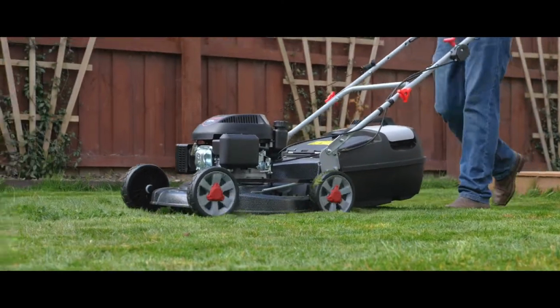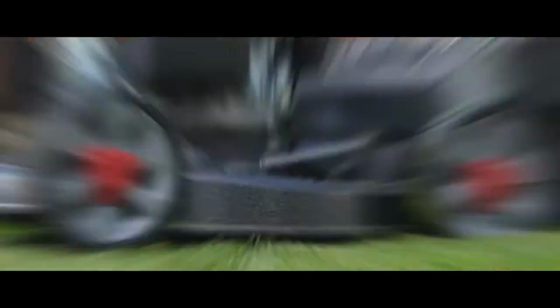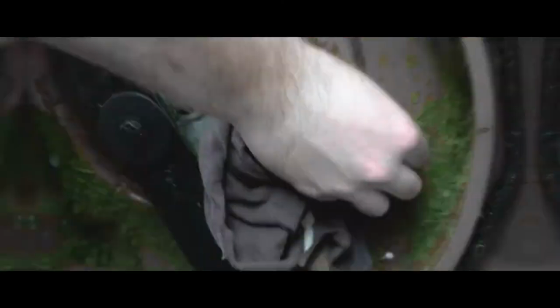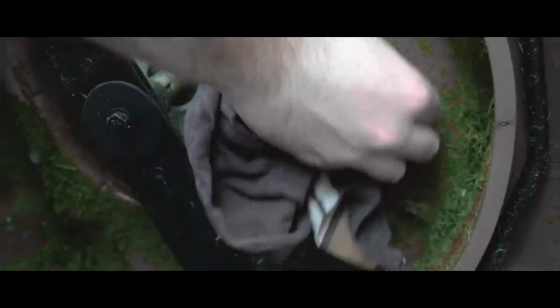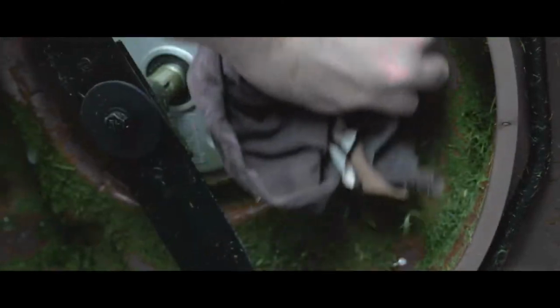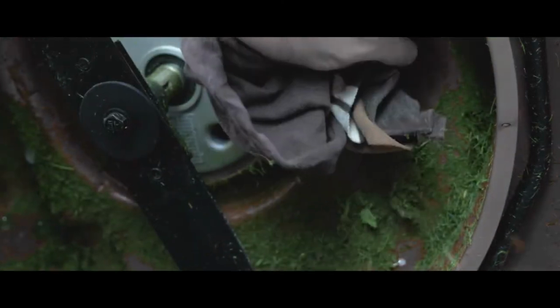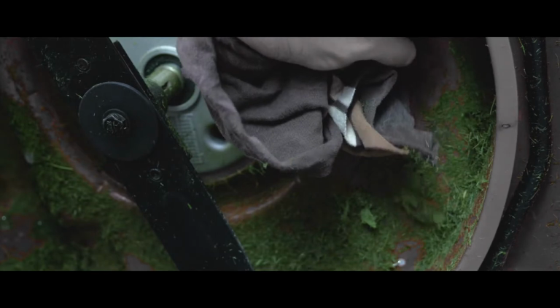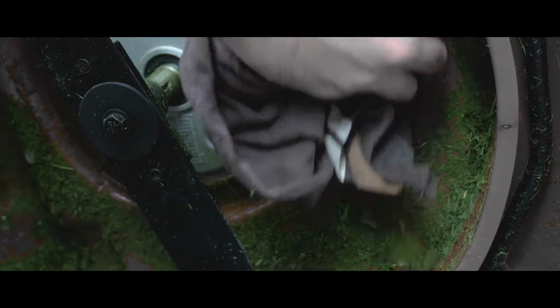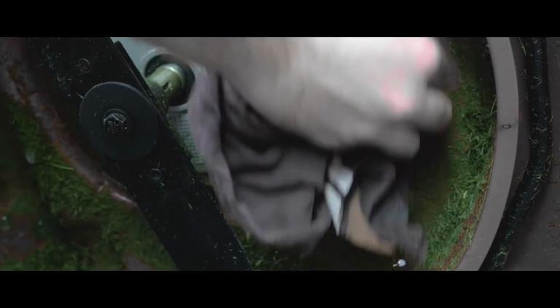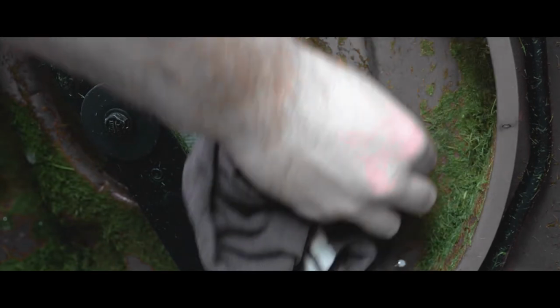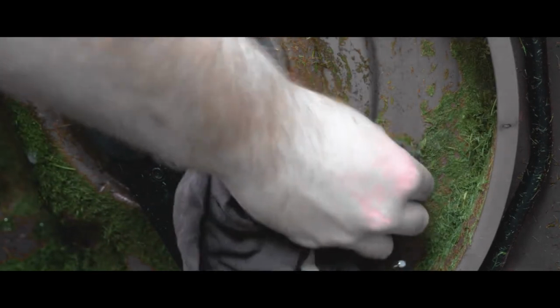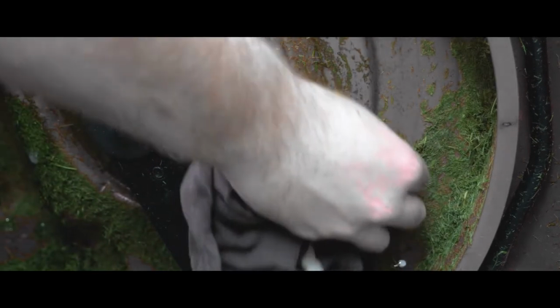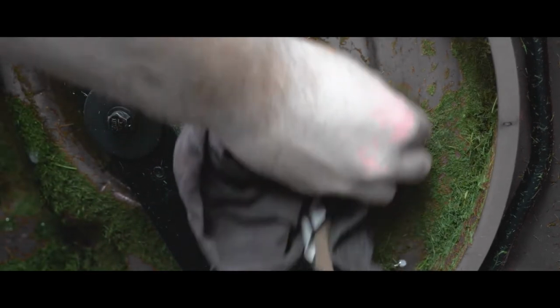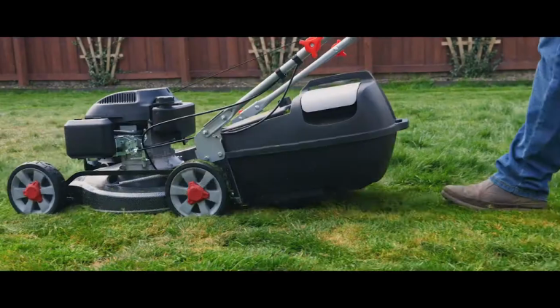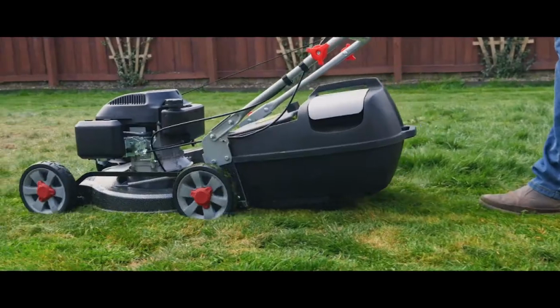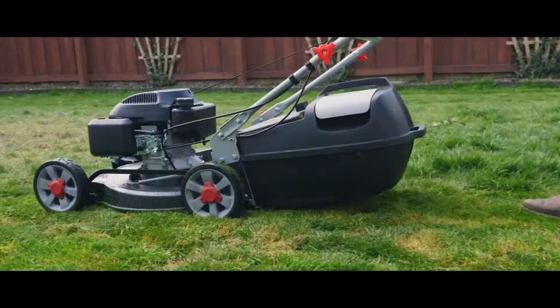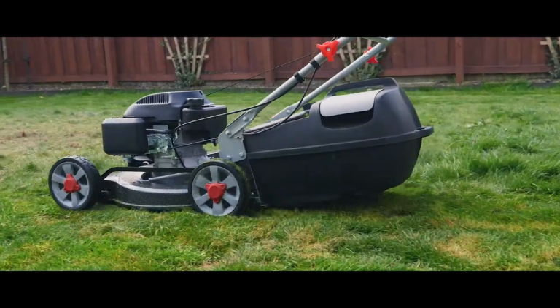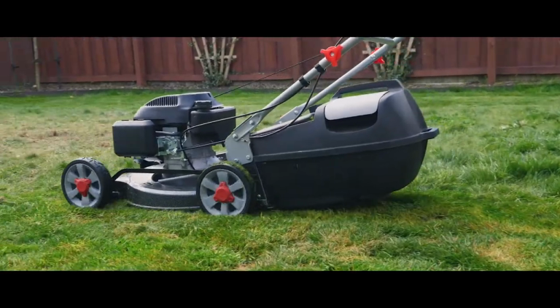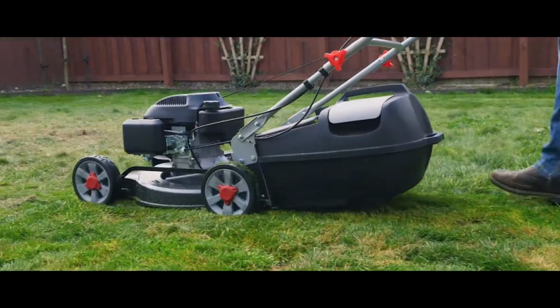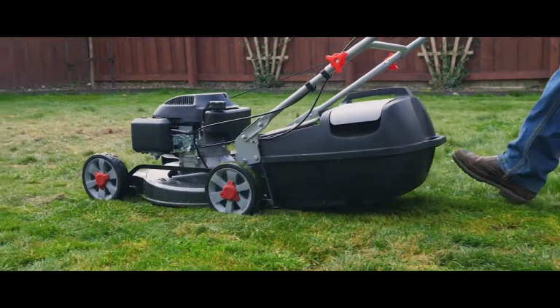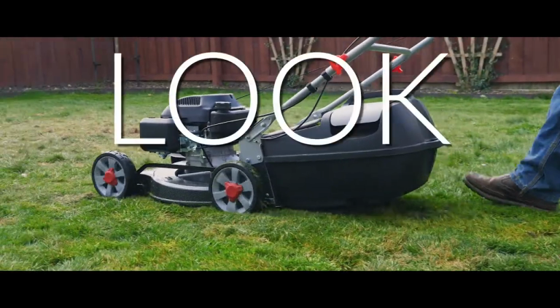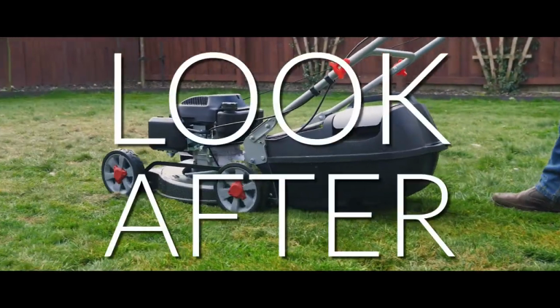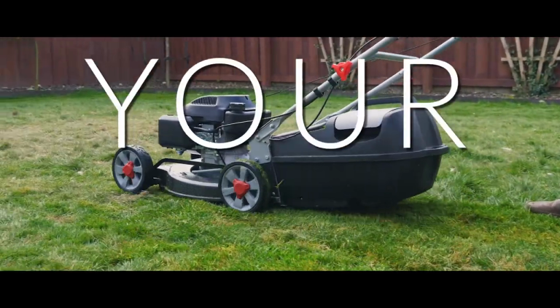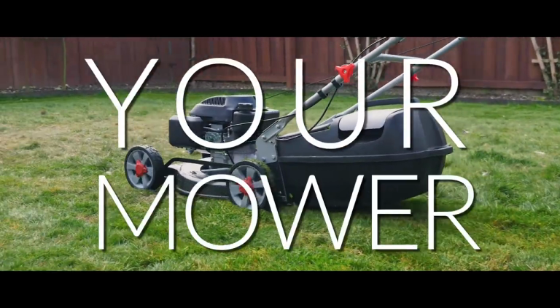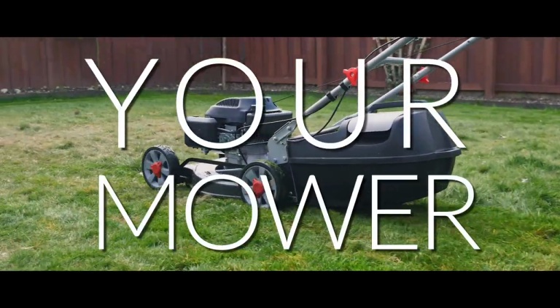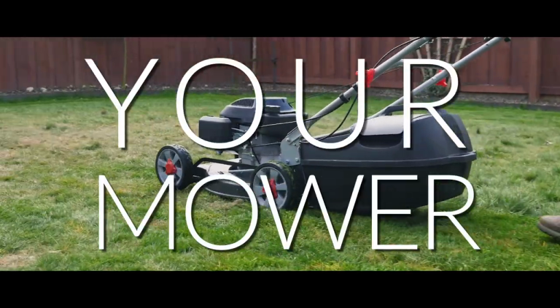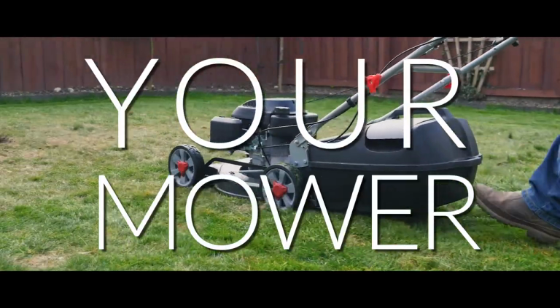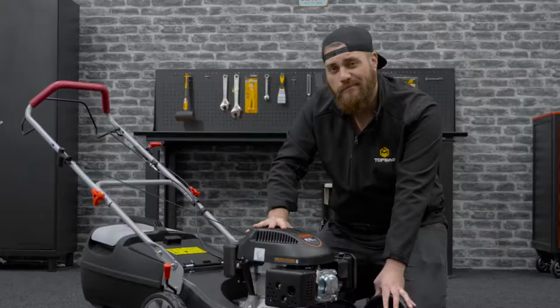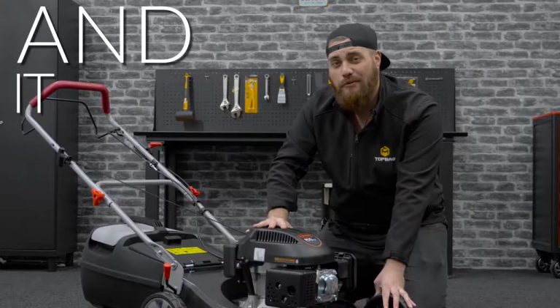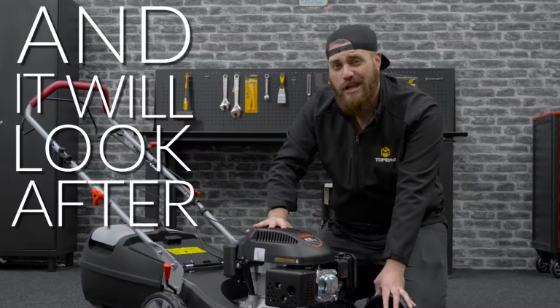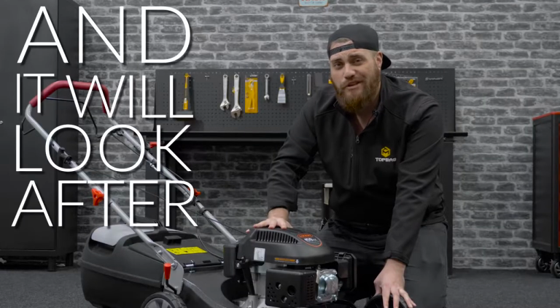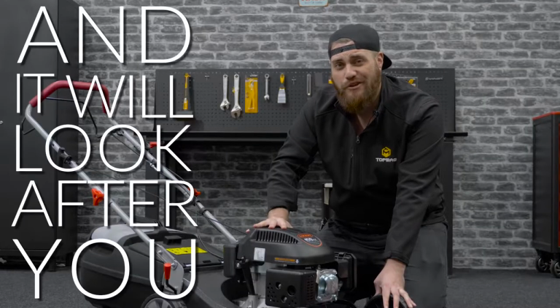Remember to regularly clean the underside of your deck and keep your blades sharp. Look after your mower and it'll look after you.